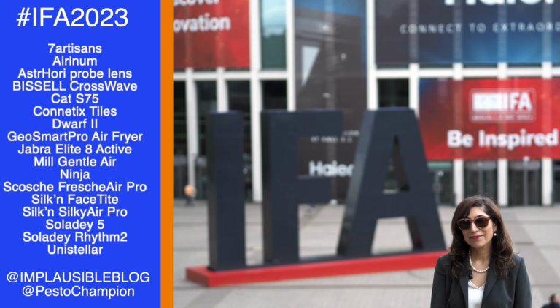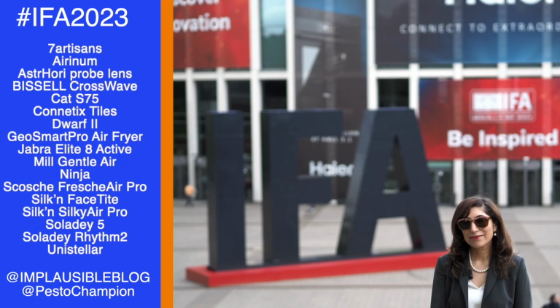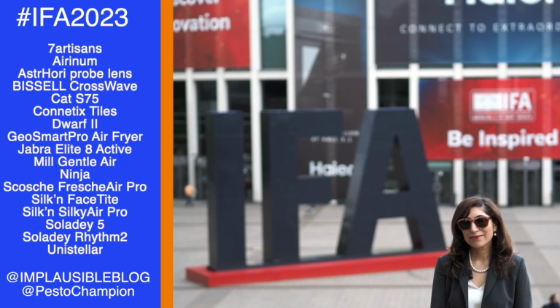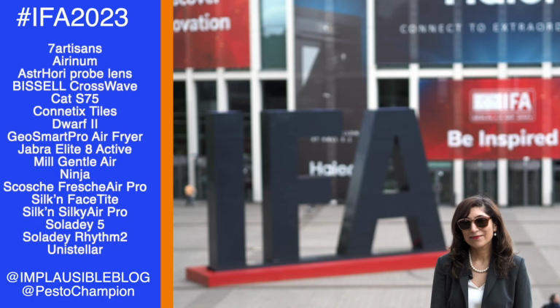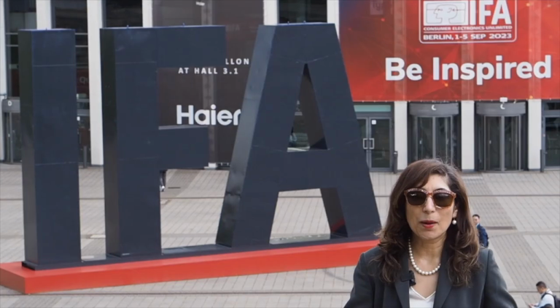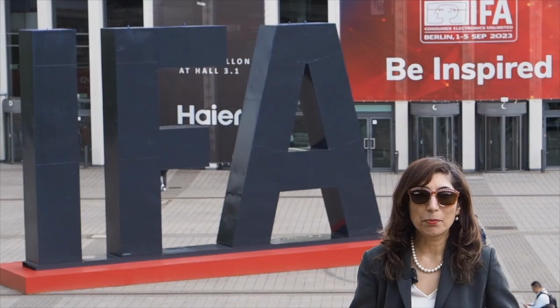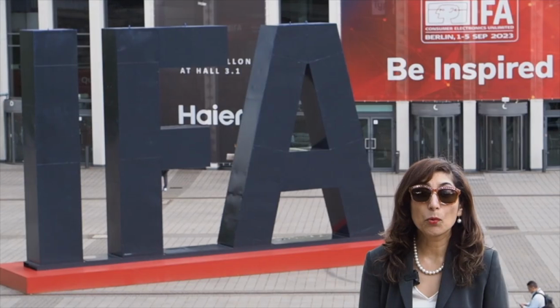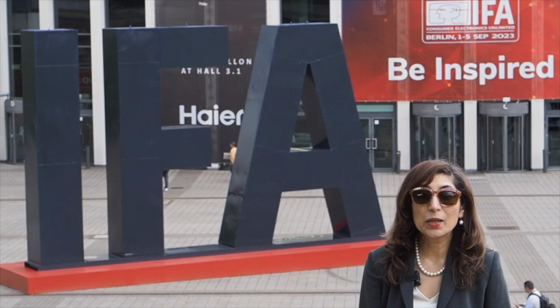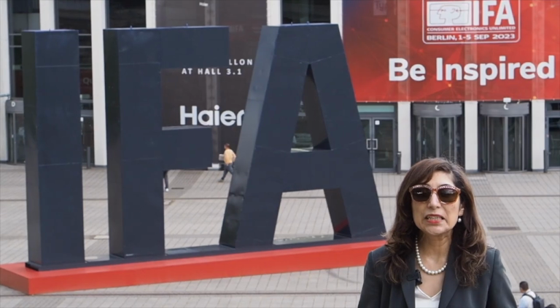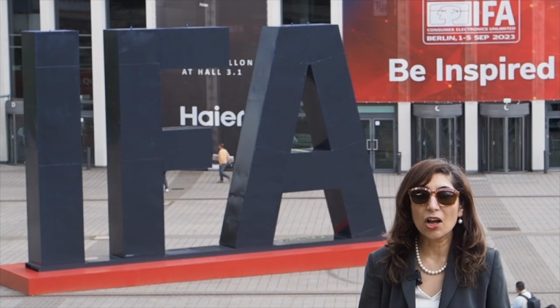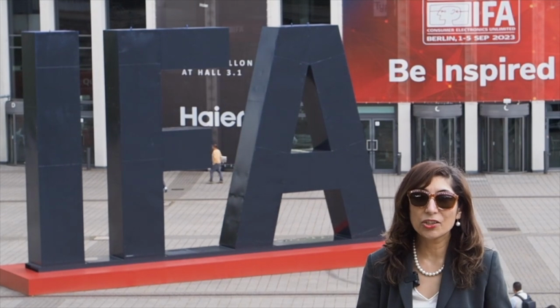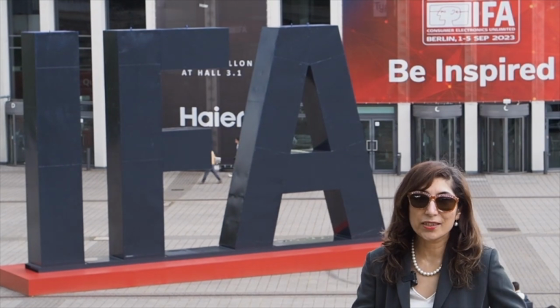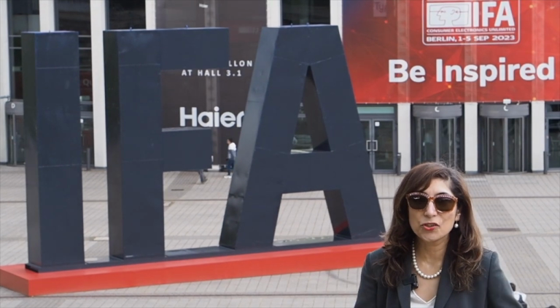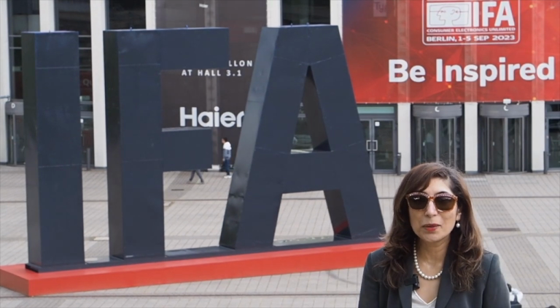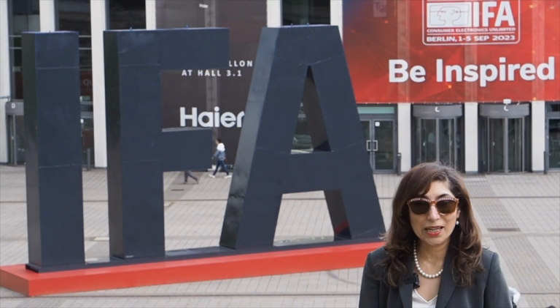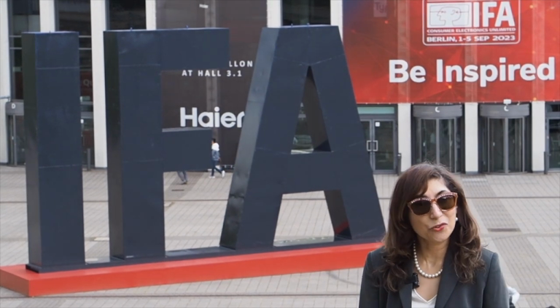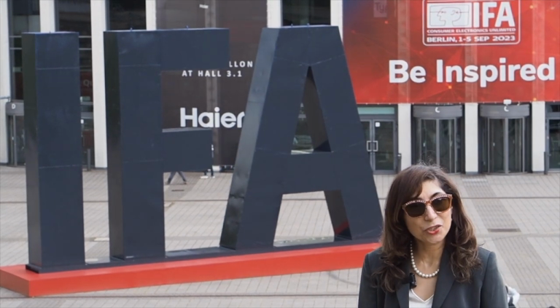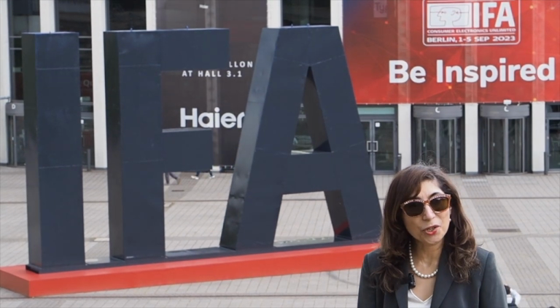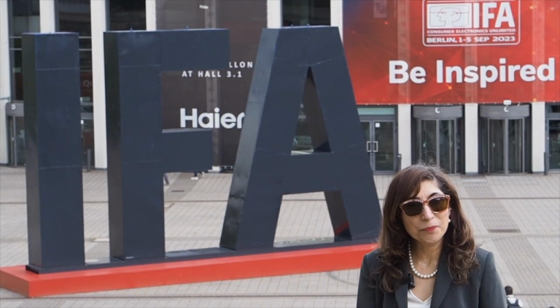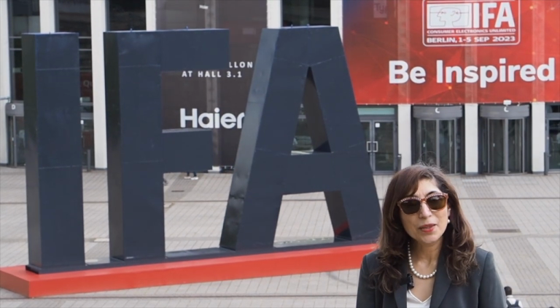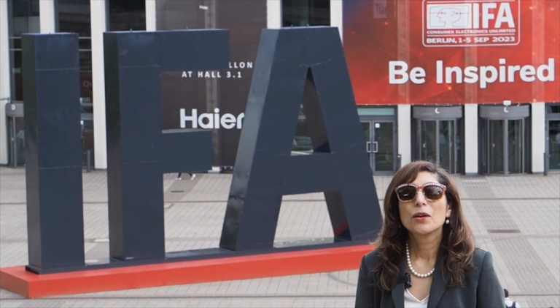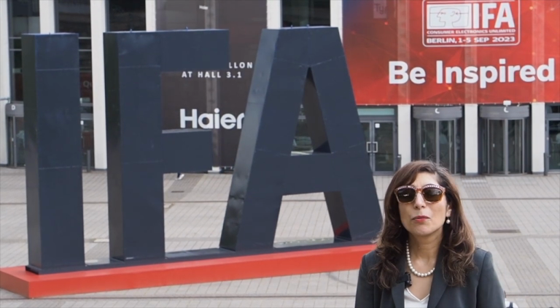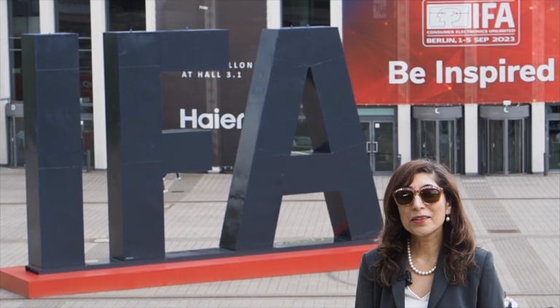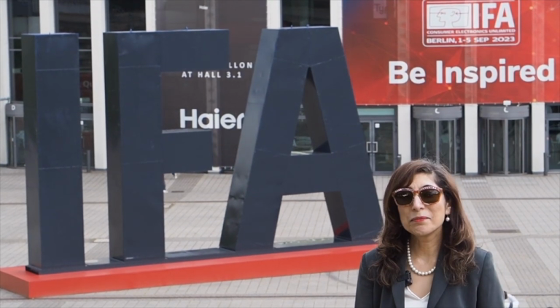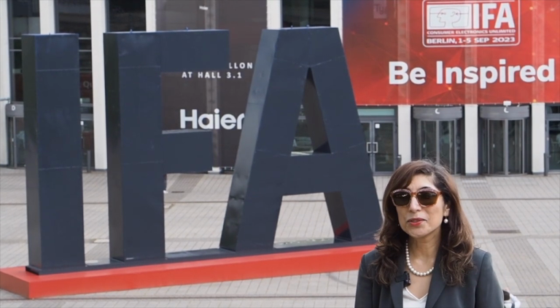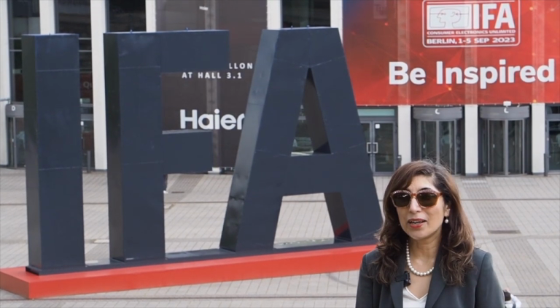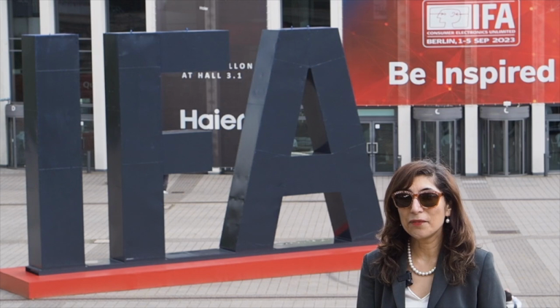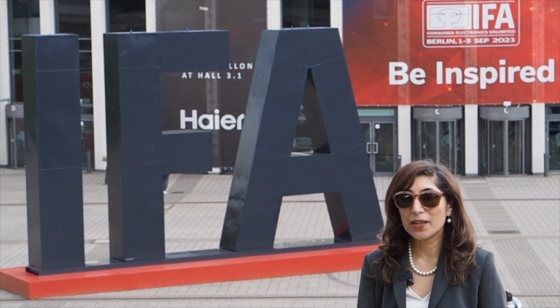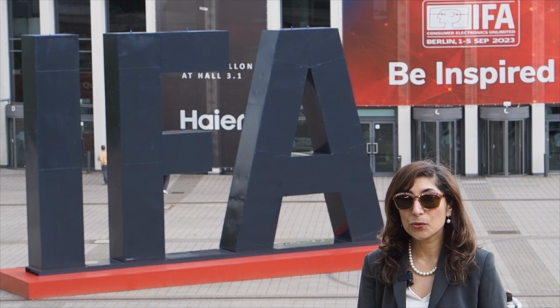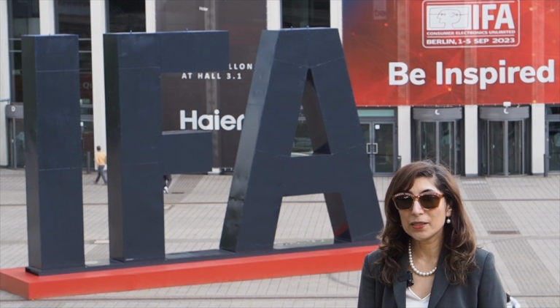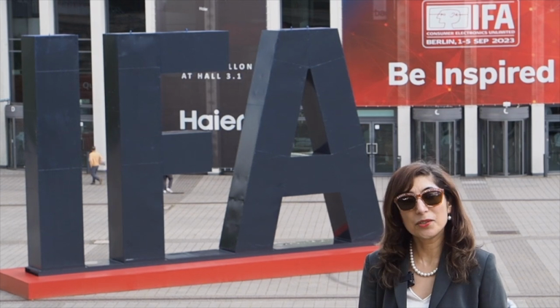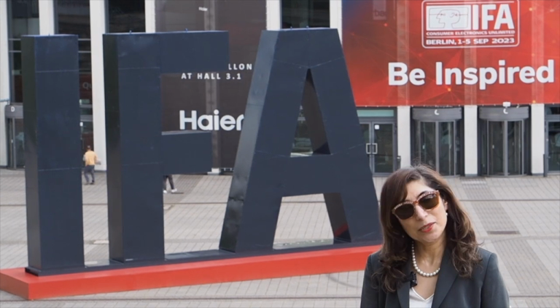Will you be inspired by the world's largest consumer electronics show? Welcome to IFA 2023.